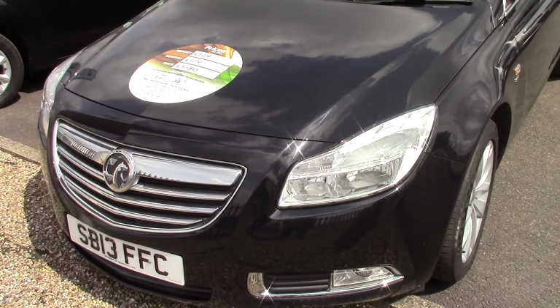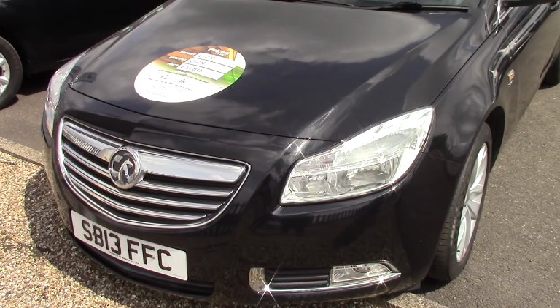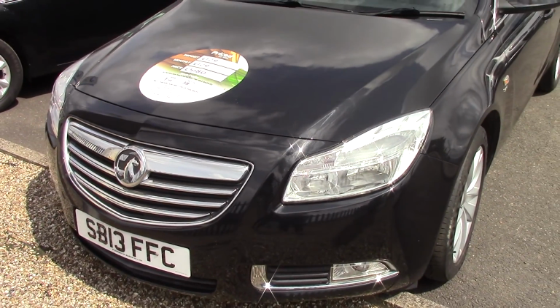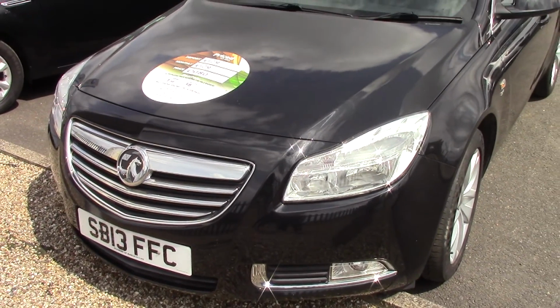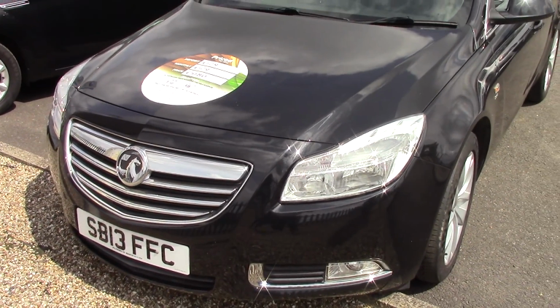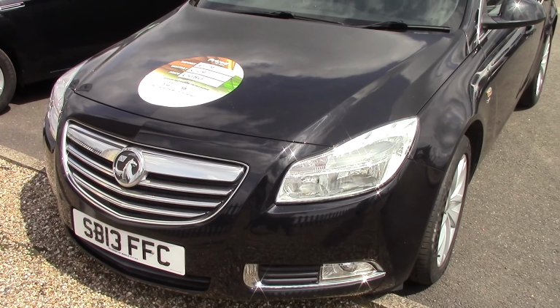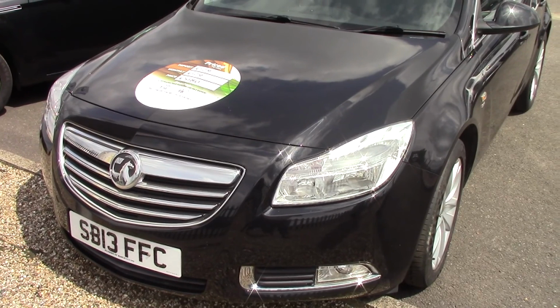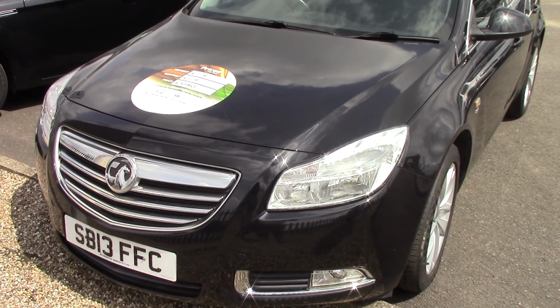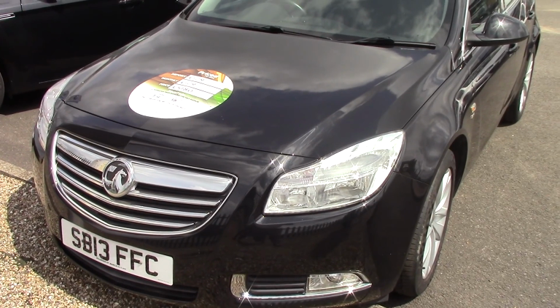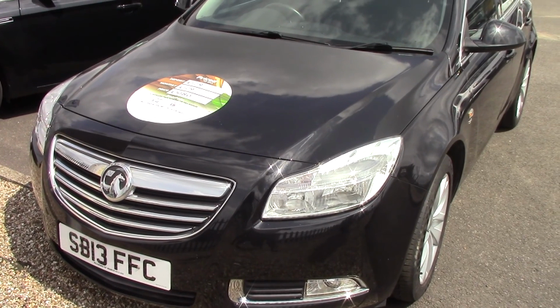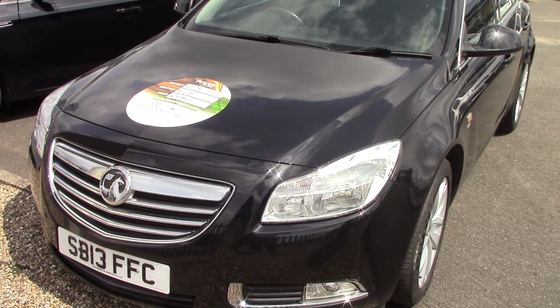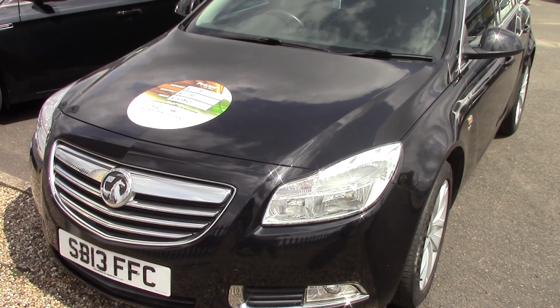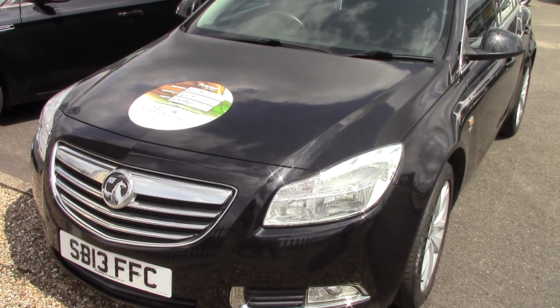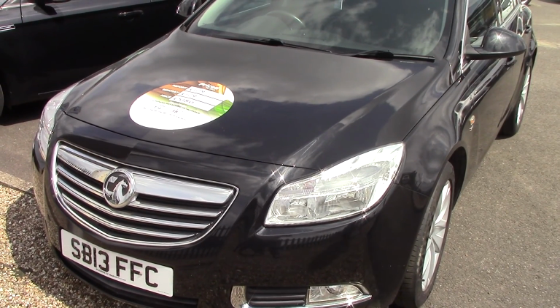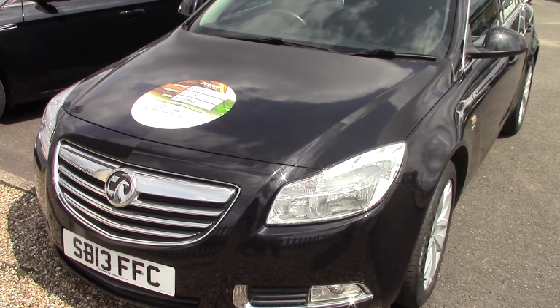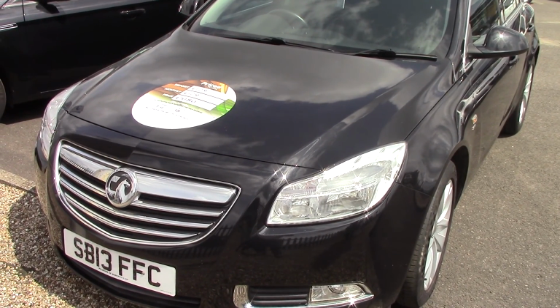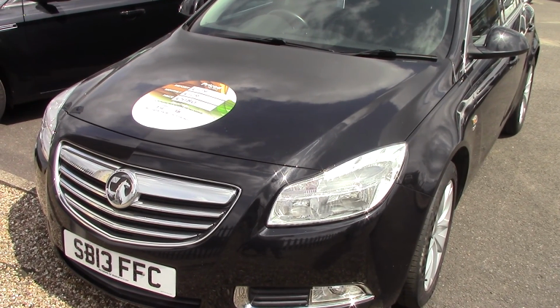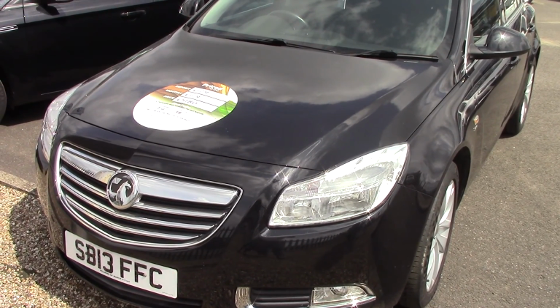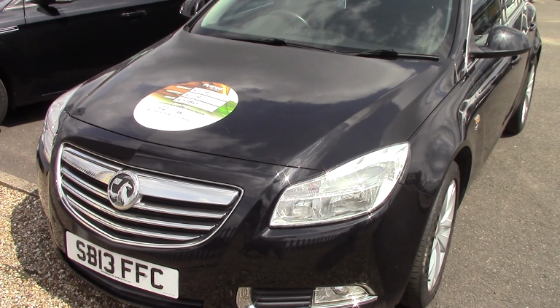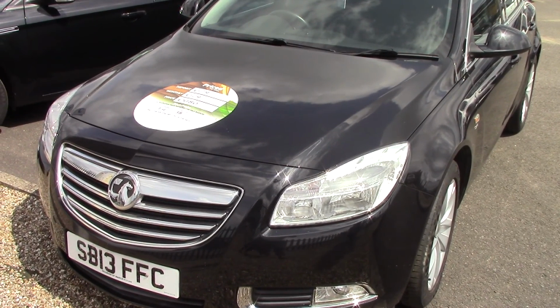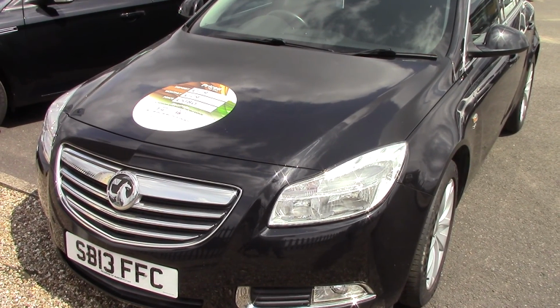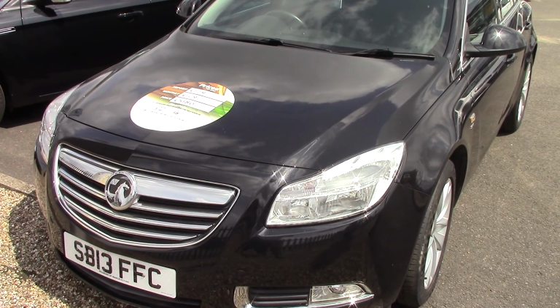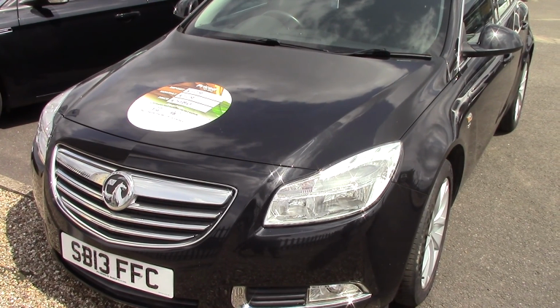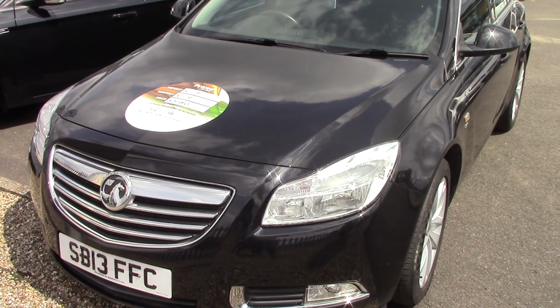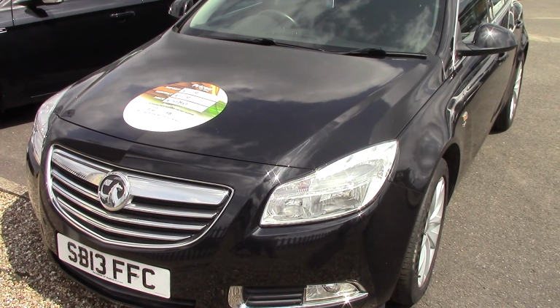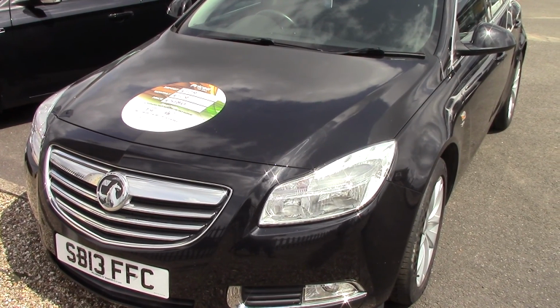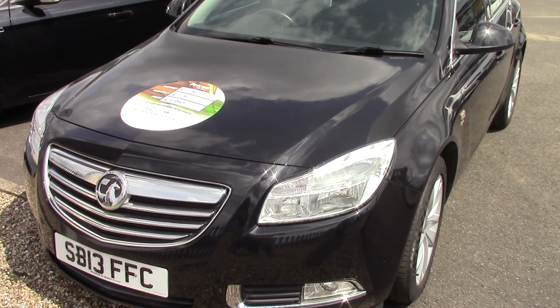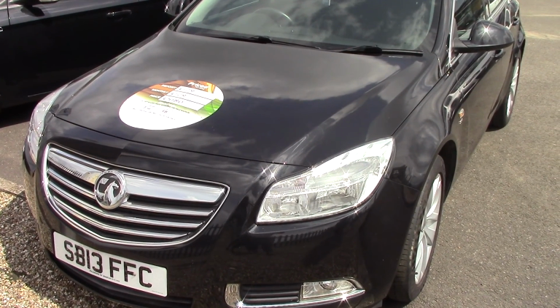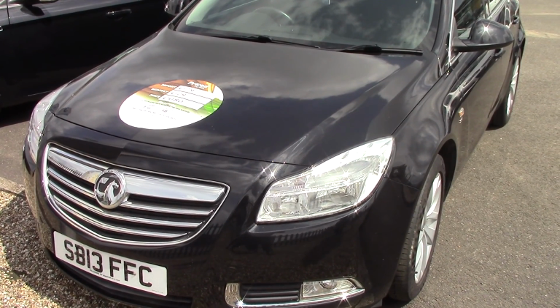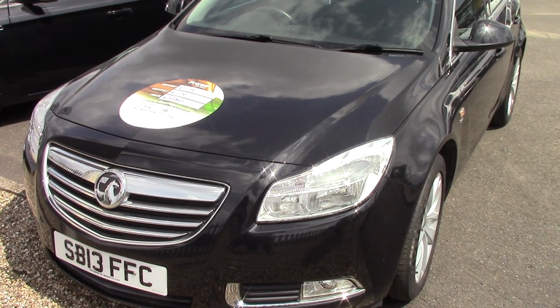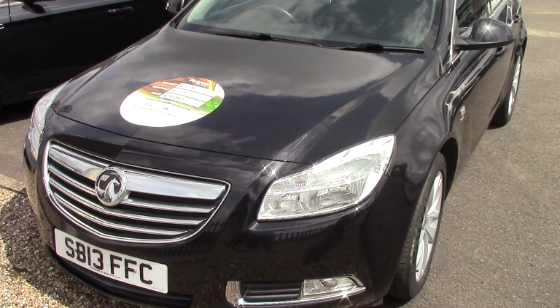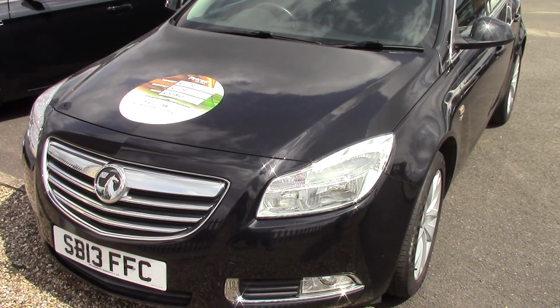So there we have it — a 2013 Vauxhall Insignia 1.8 SRI. Thanks for watching.